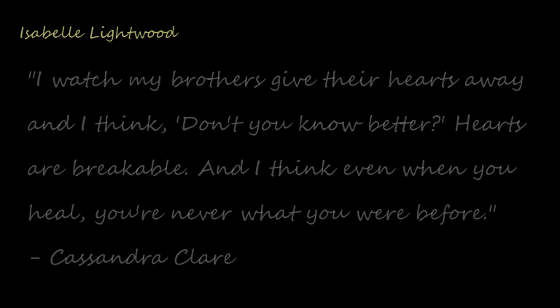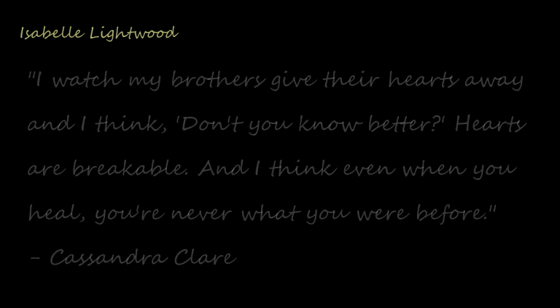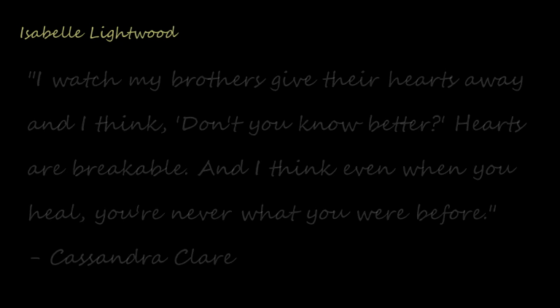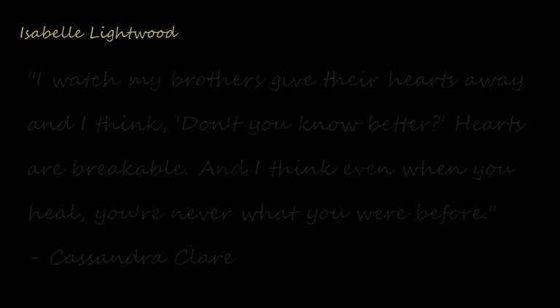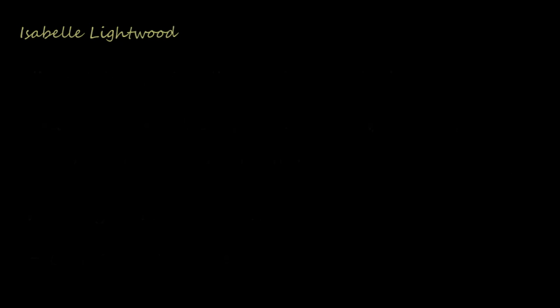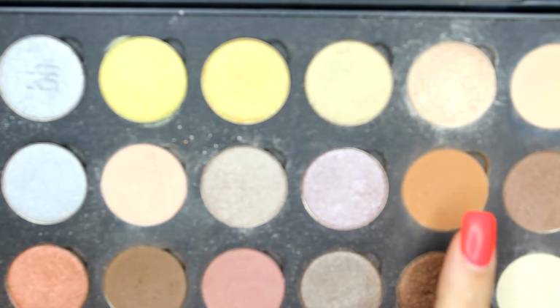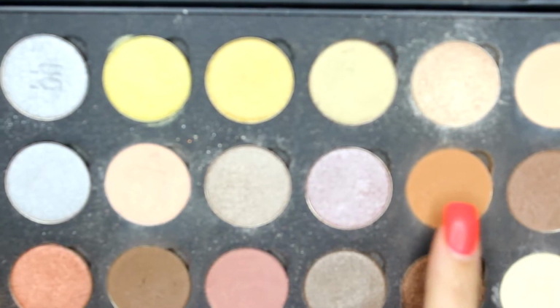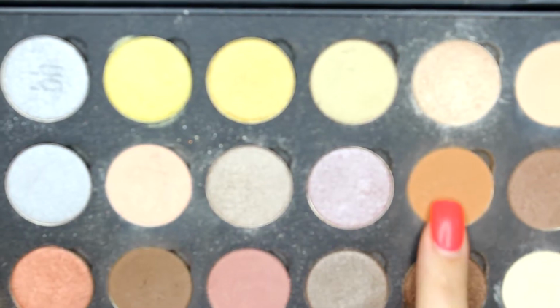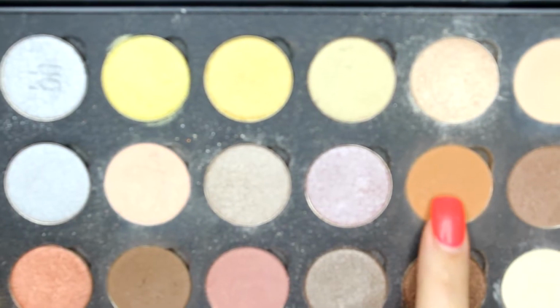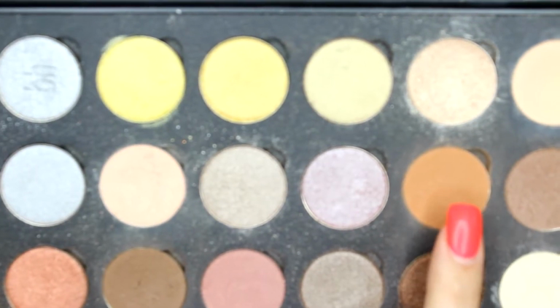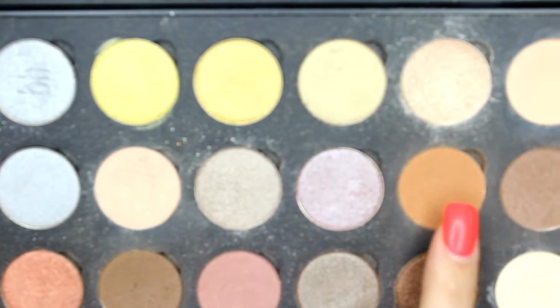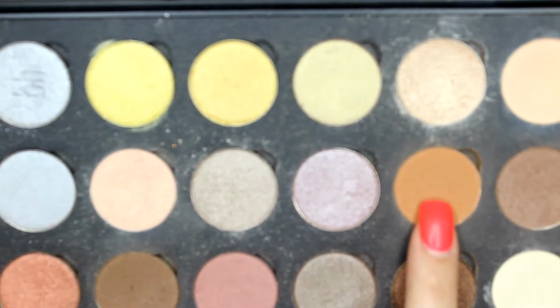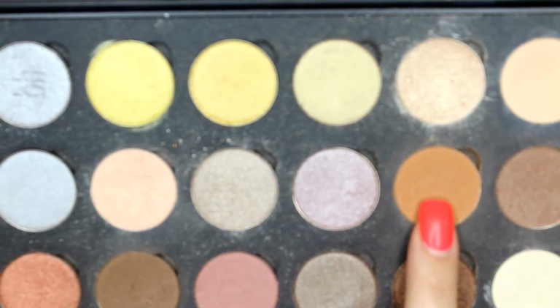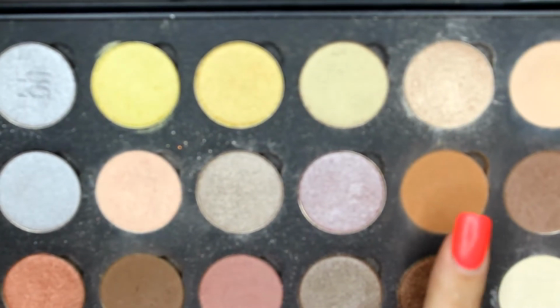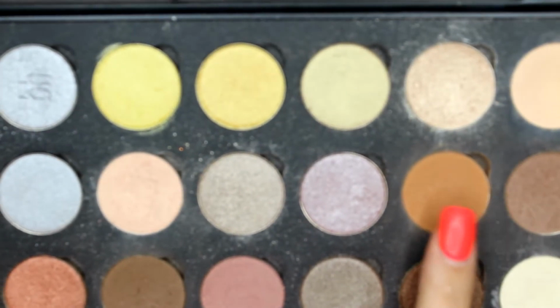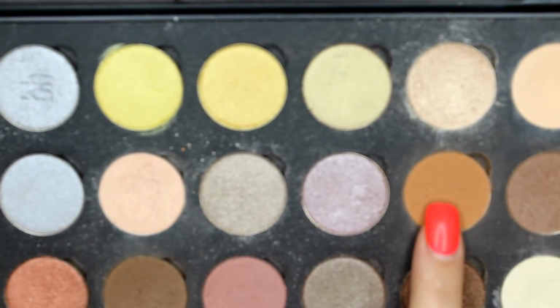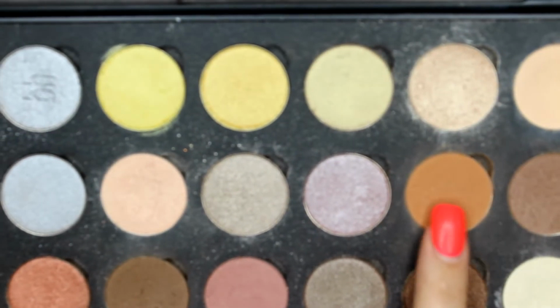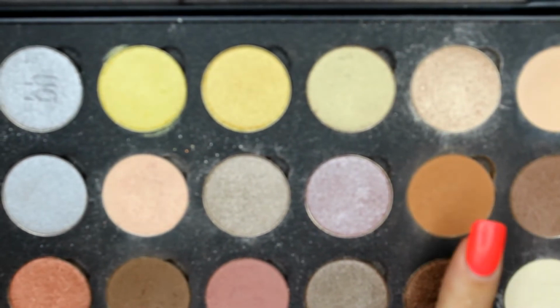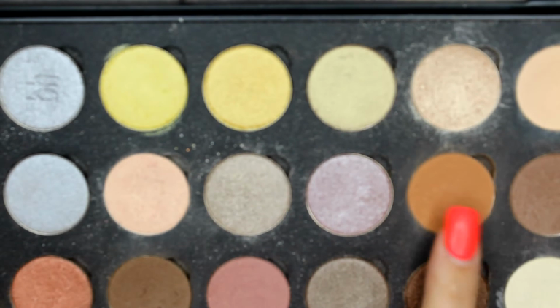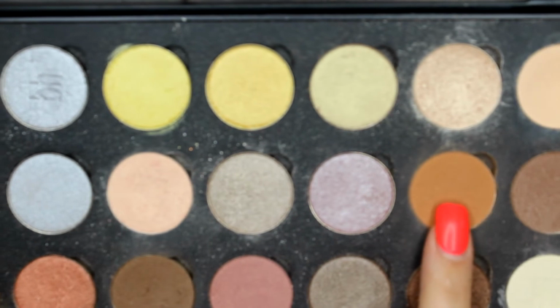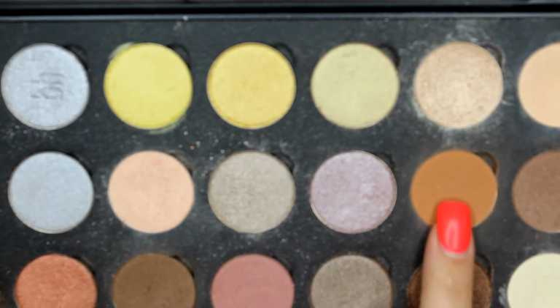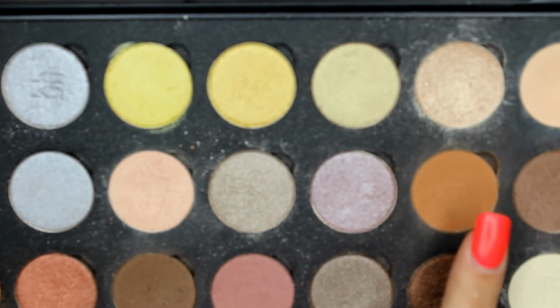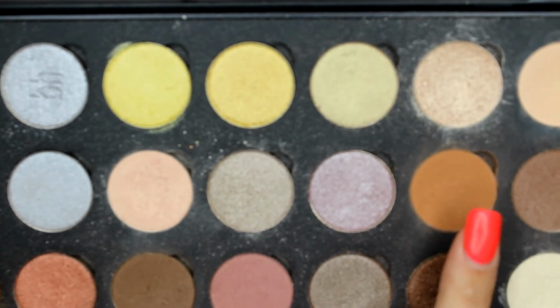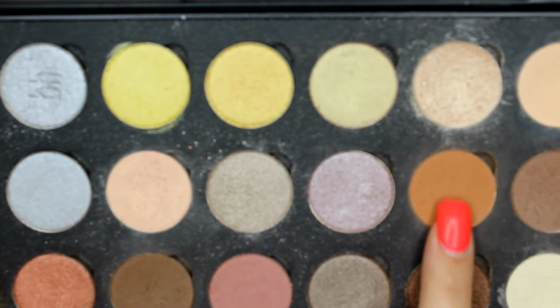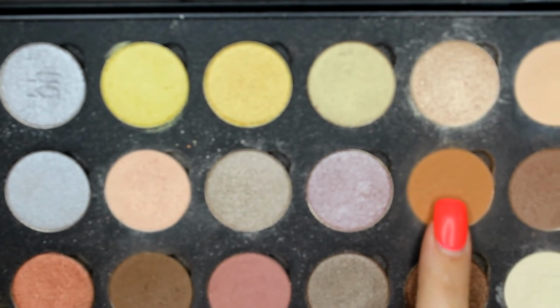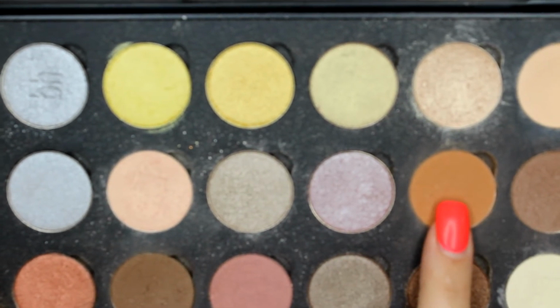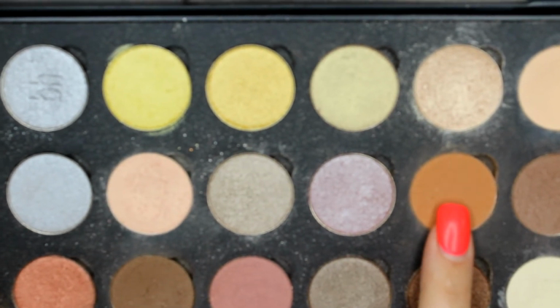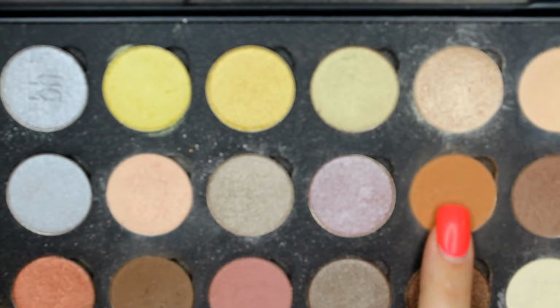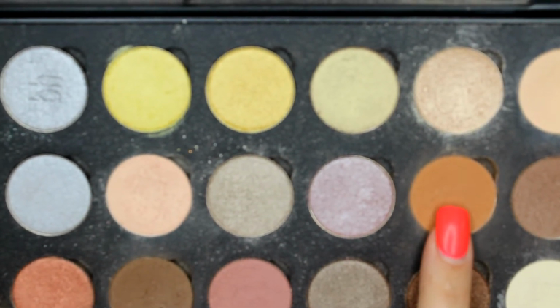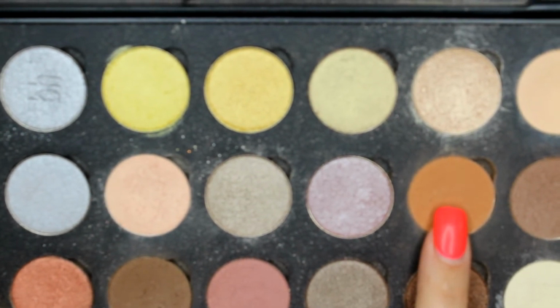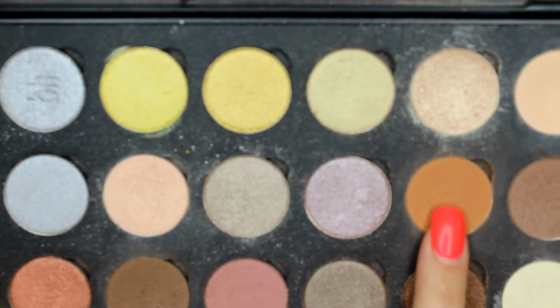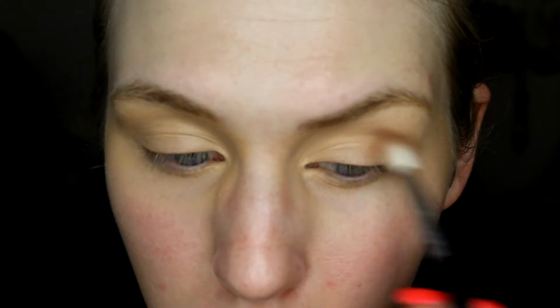Hello everyone, welcome back to the Isabelle Lightwood edition of the Mortal Instruments Character Transformation Series.